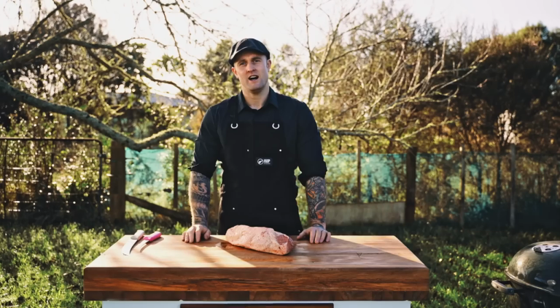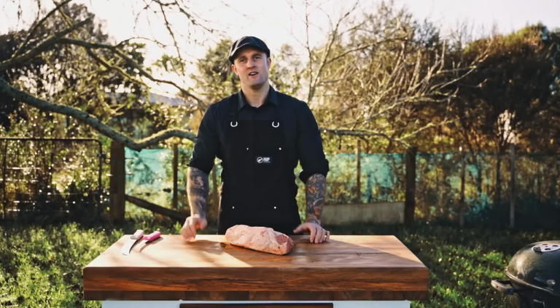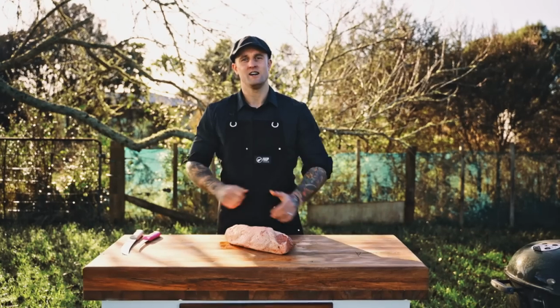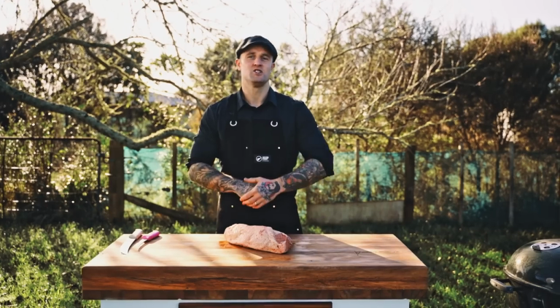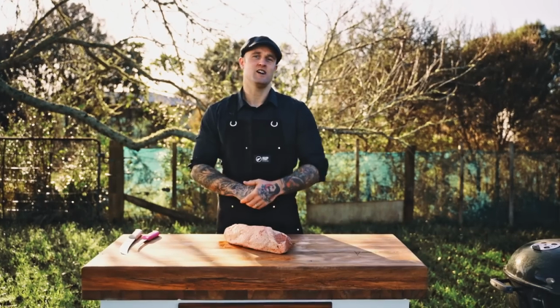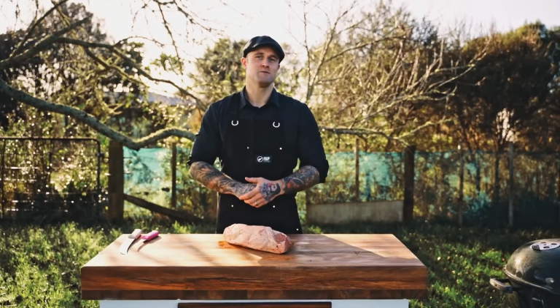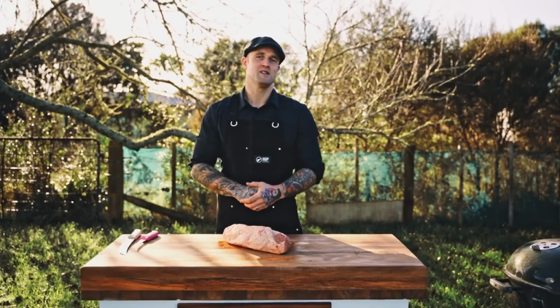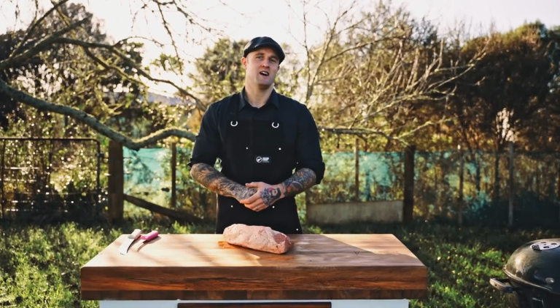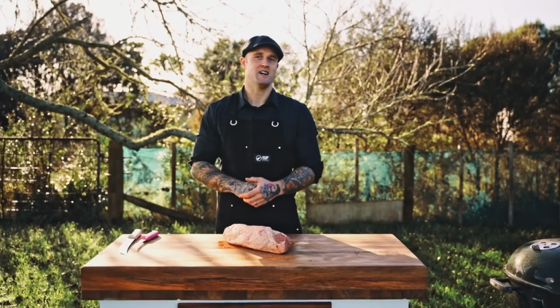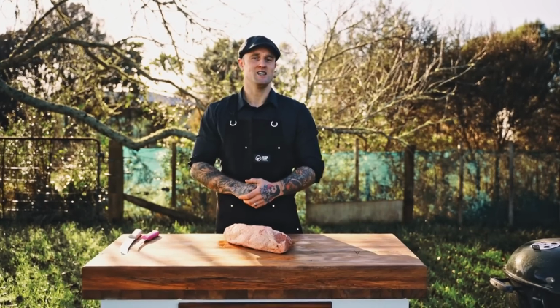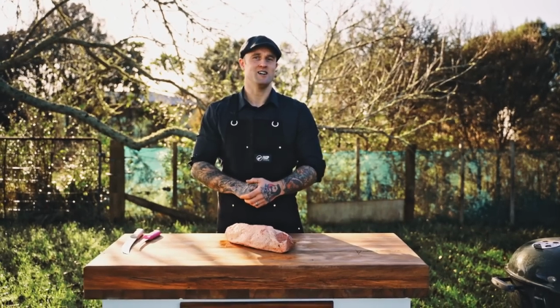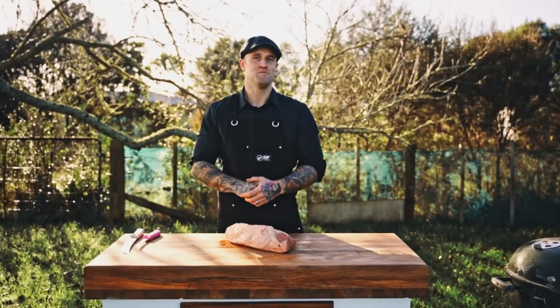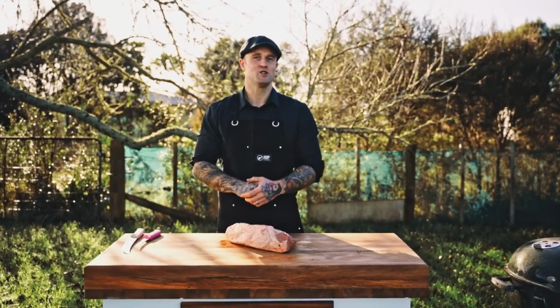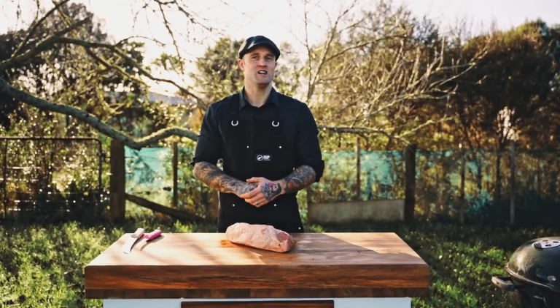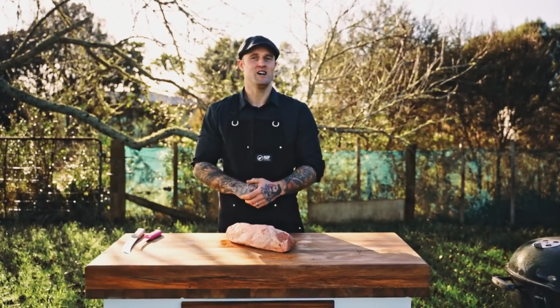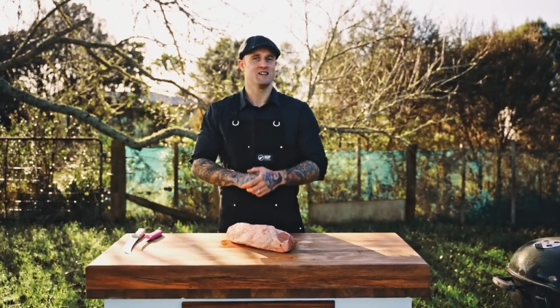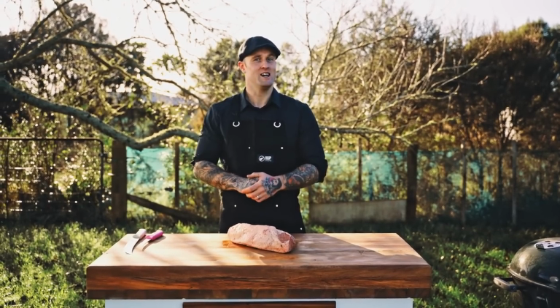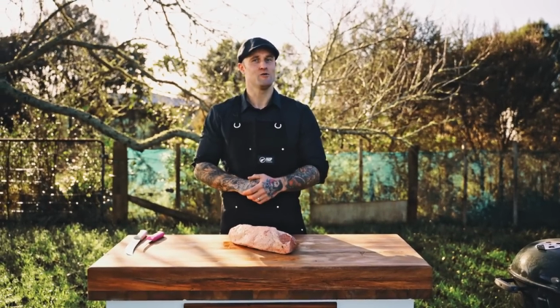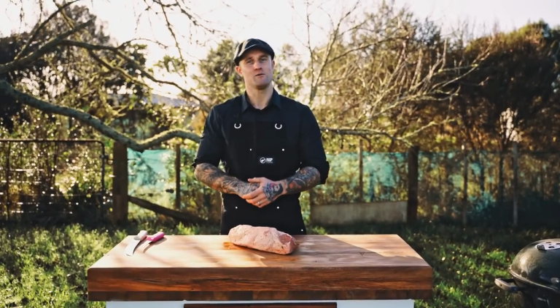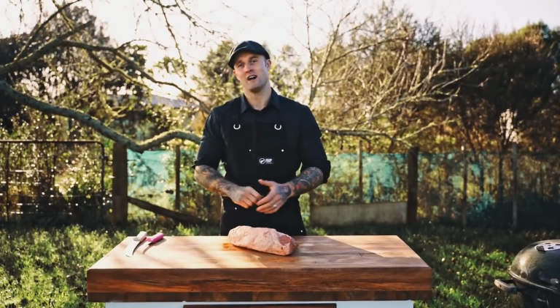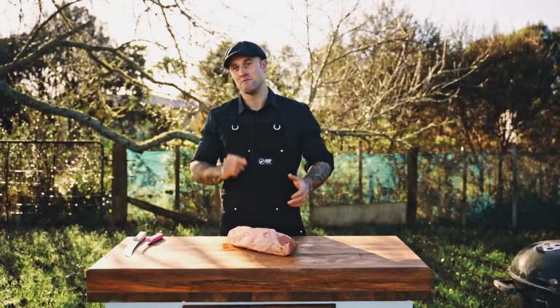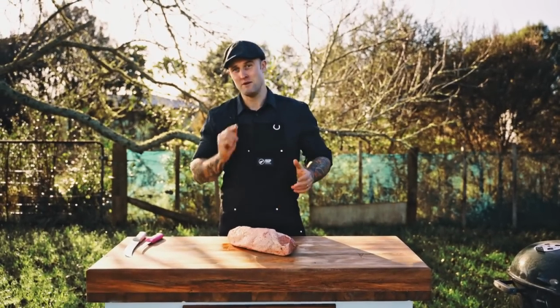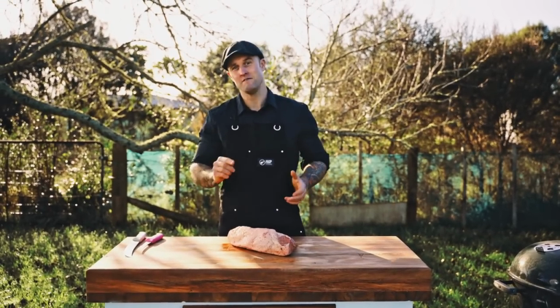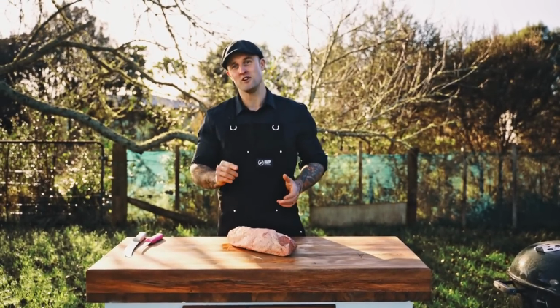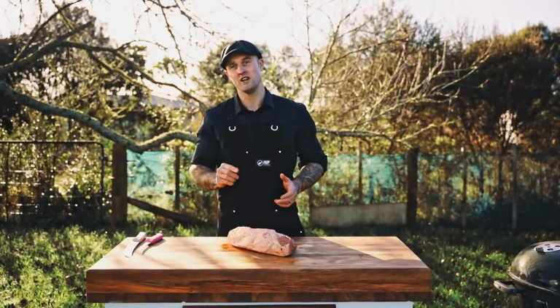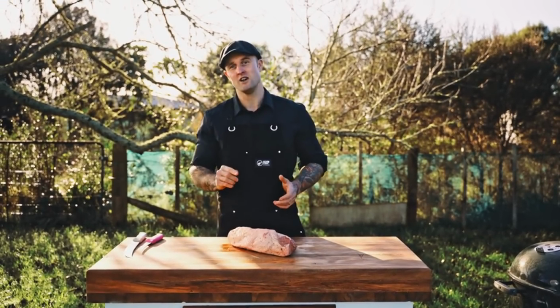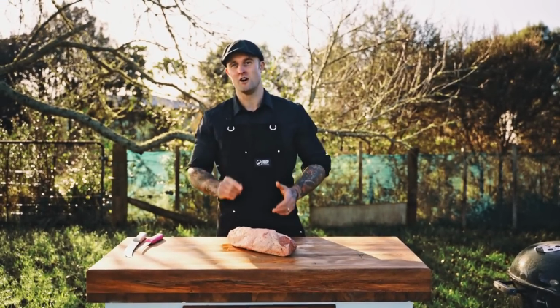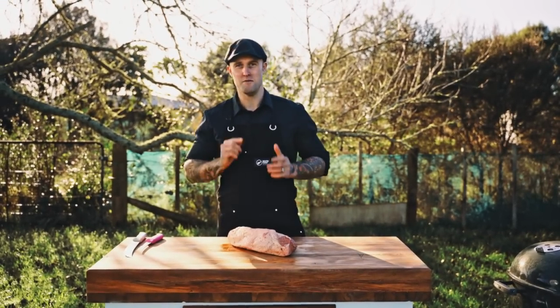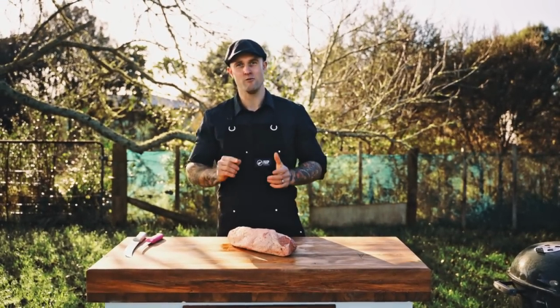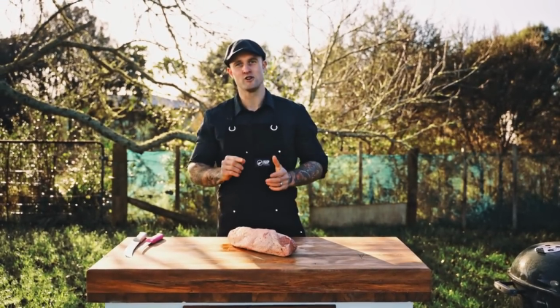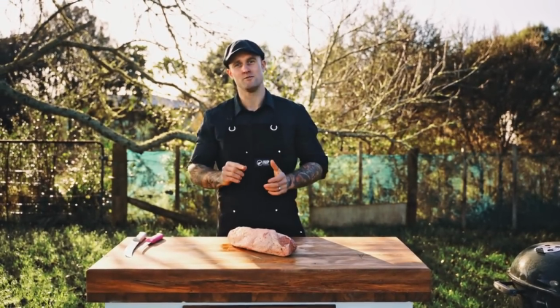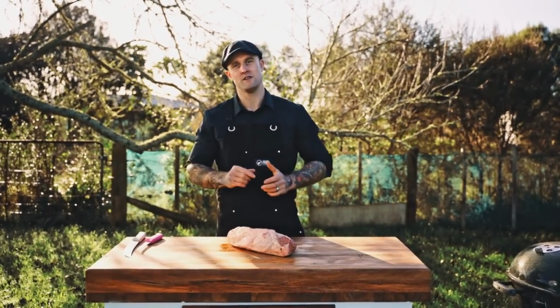Hey there guys, James Smith, aka the Tattoo Butcher, and today we're going to be covering beef jerky on the meat workshop series.